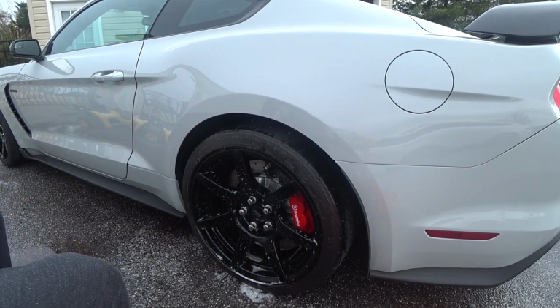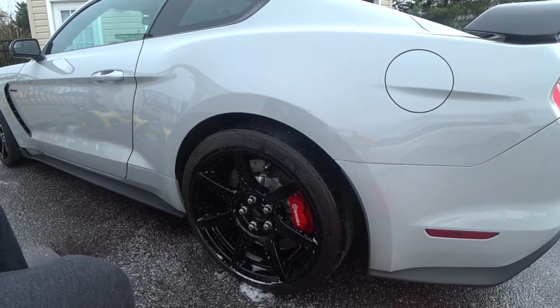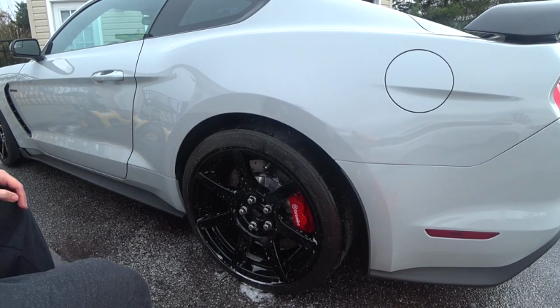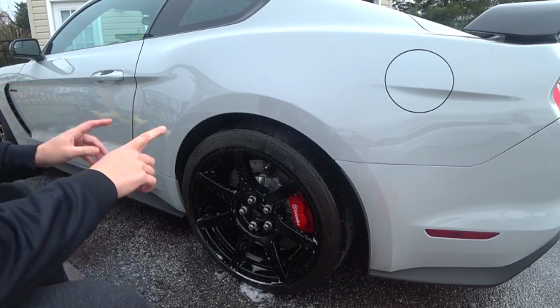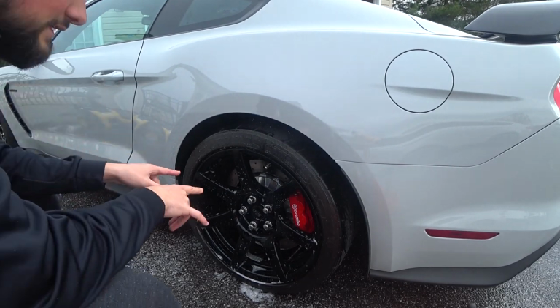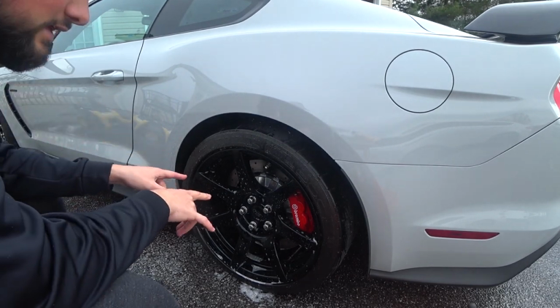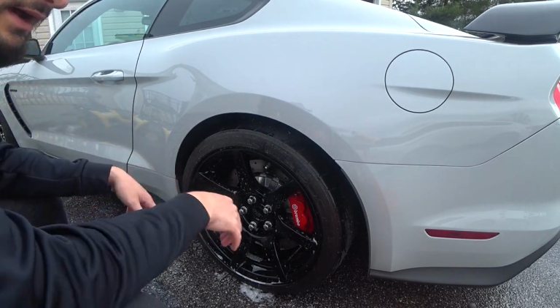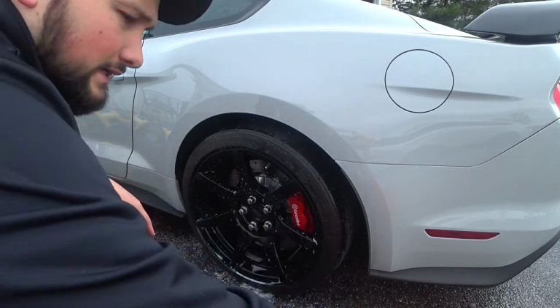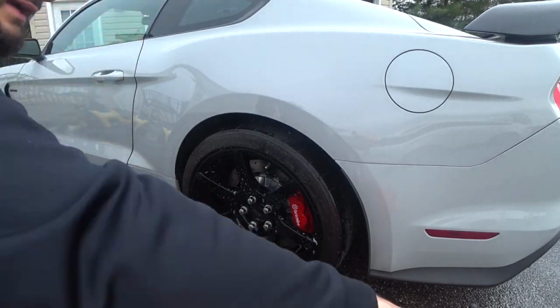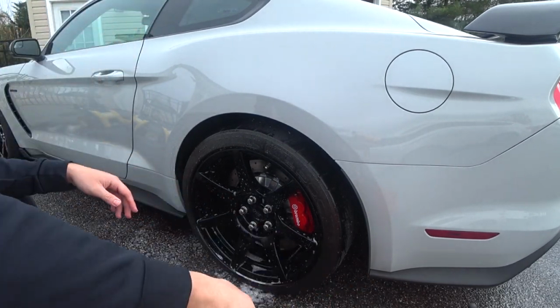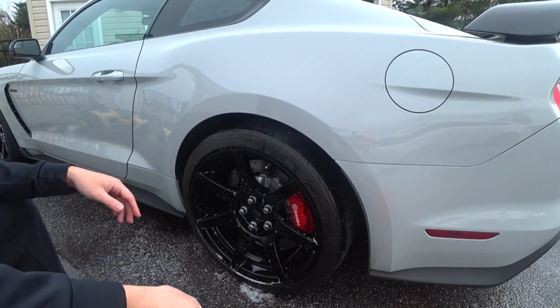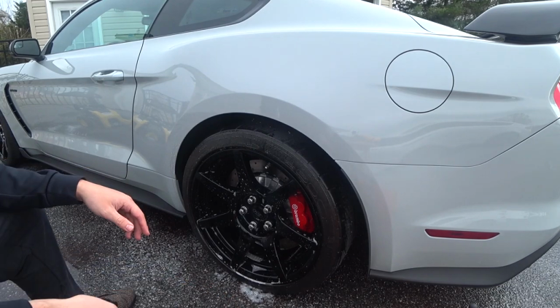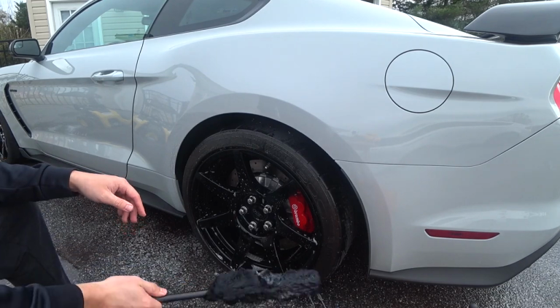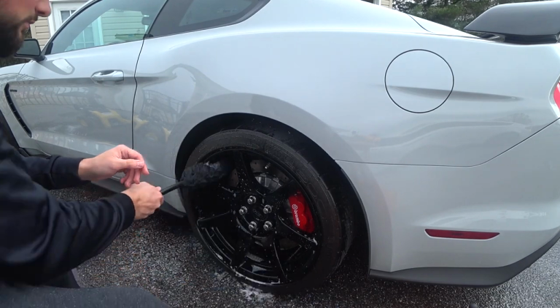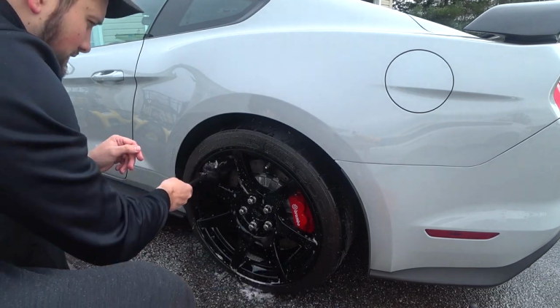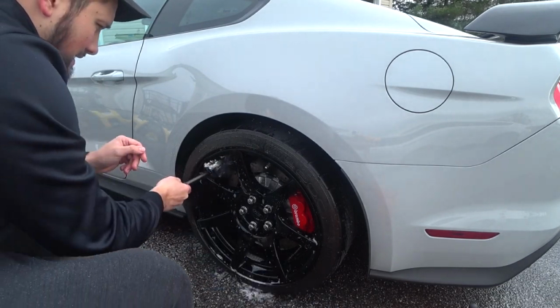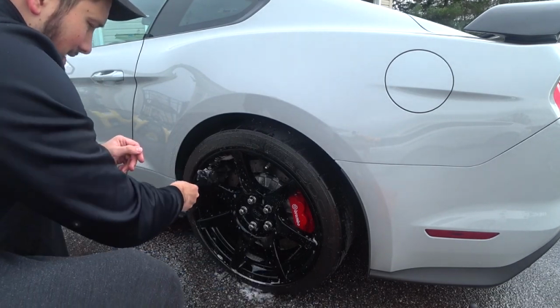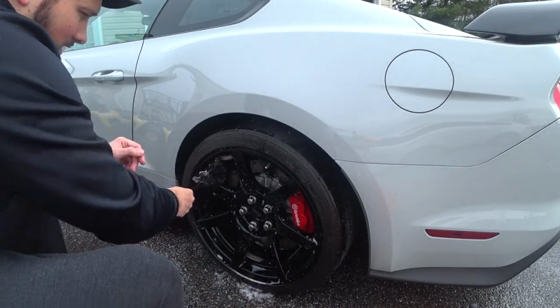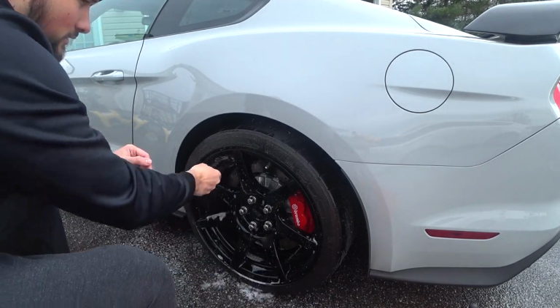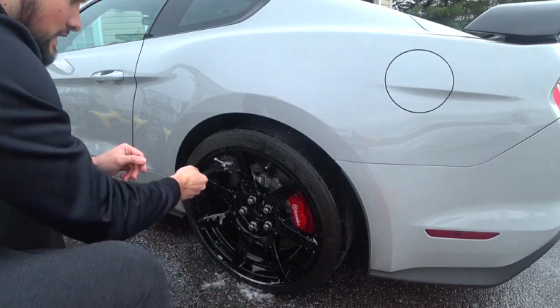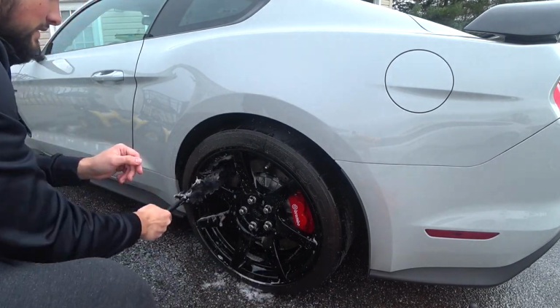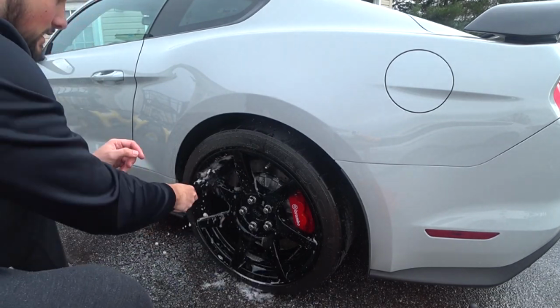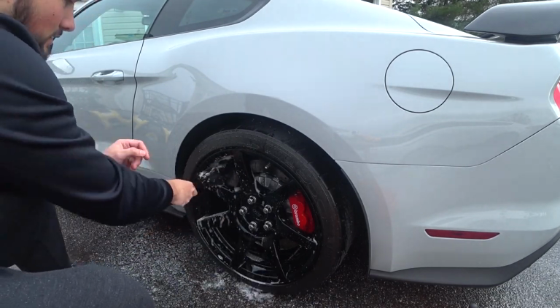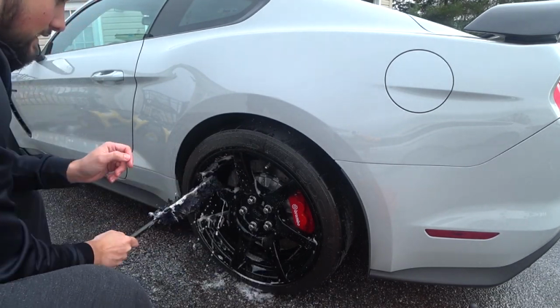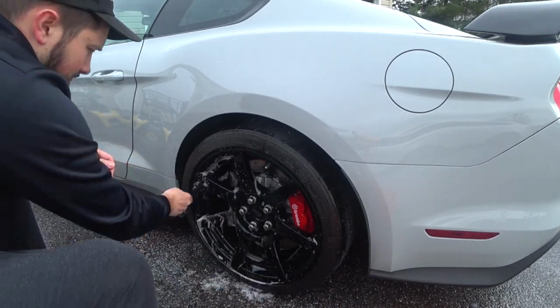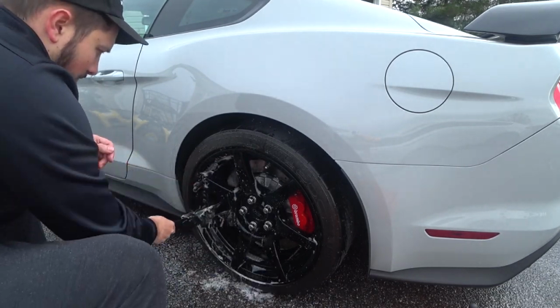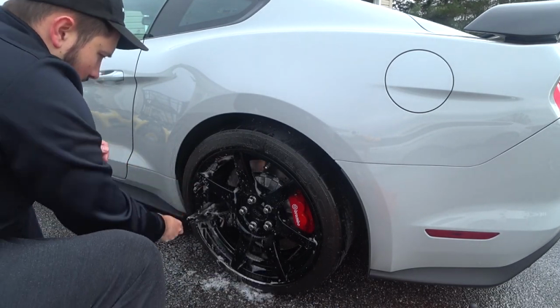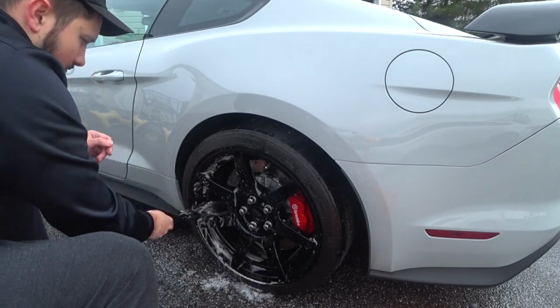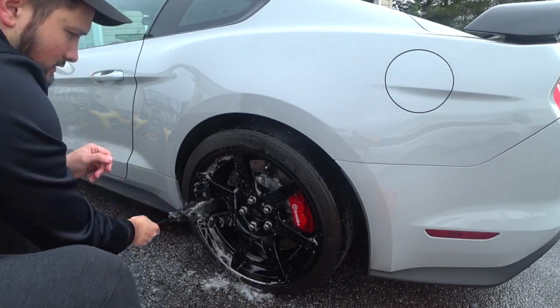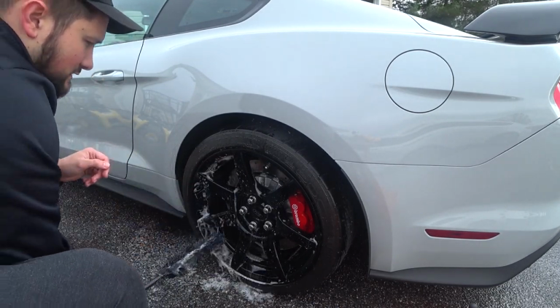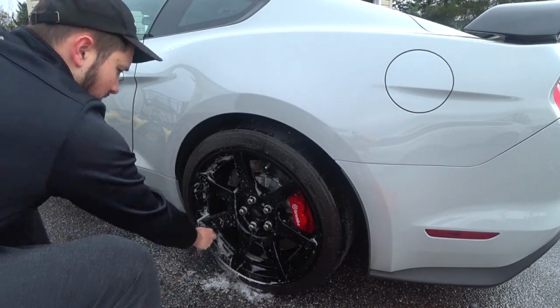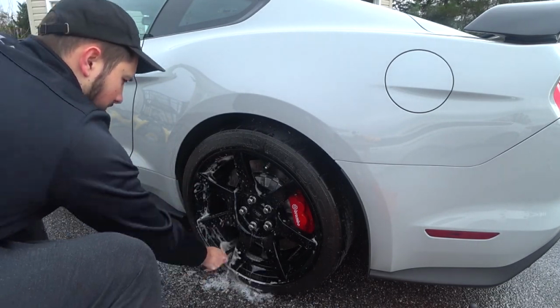I'm just letting it sit for a couple seconds, then with my wheel brushes I'll clean the barrels and whatnot. I'll speed this process up.